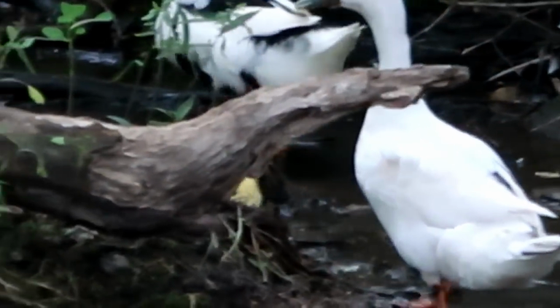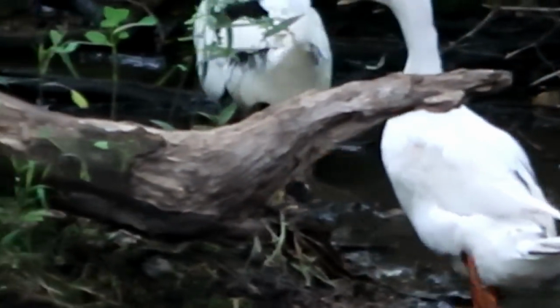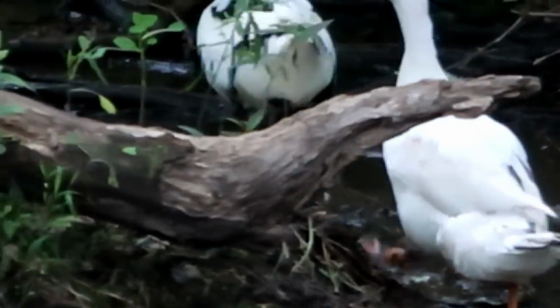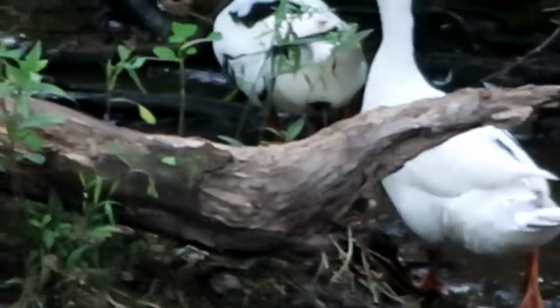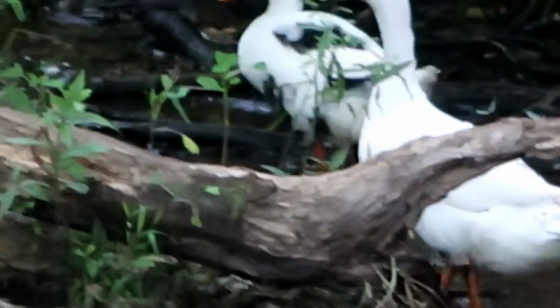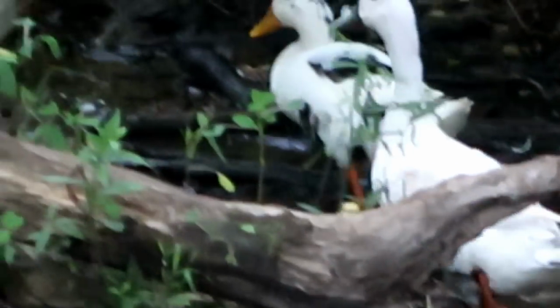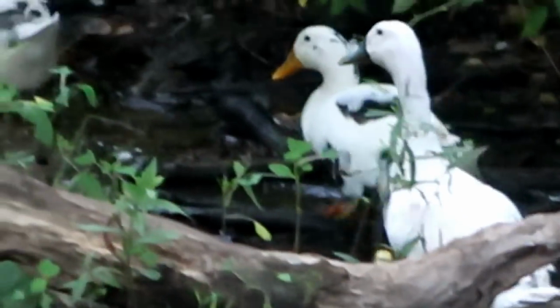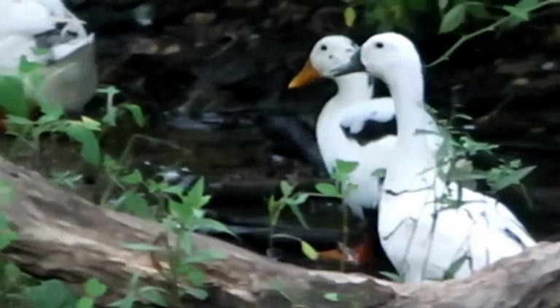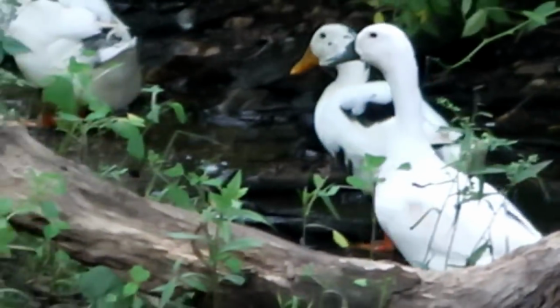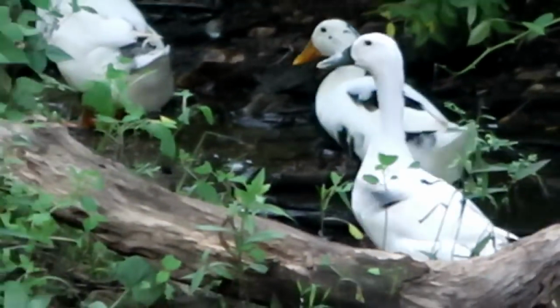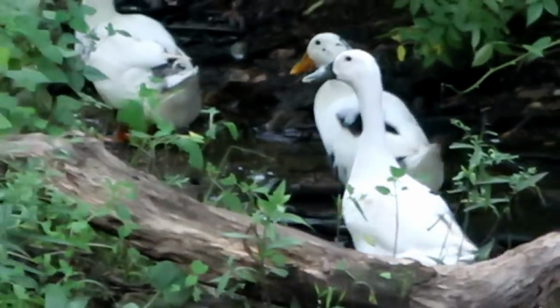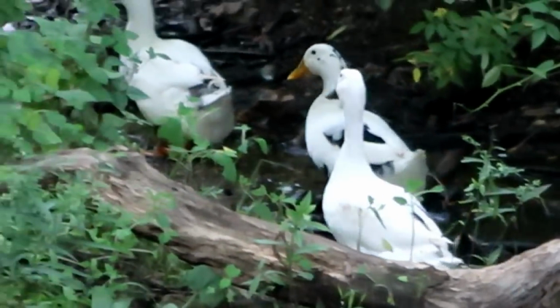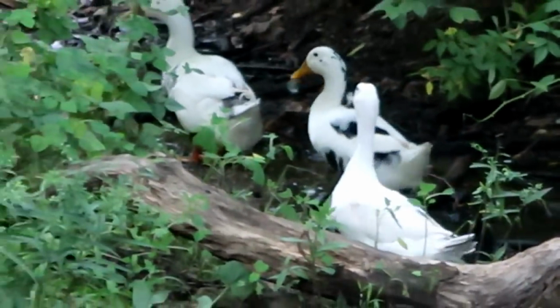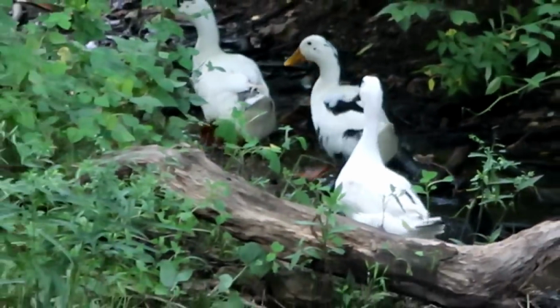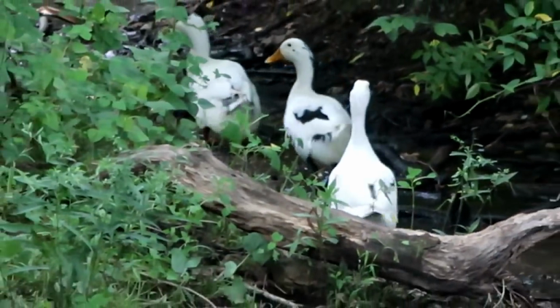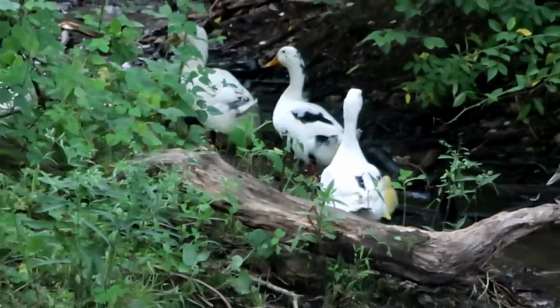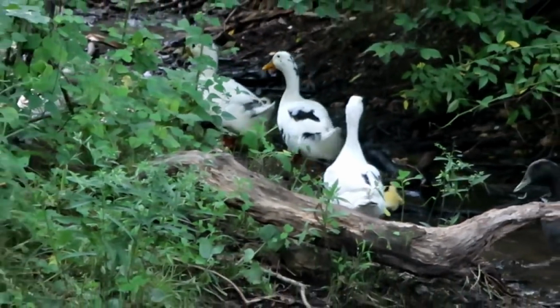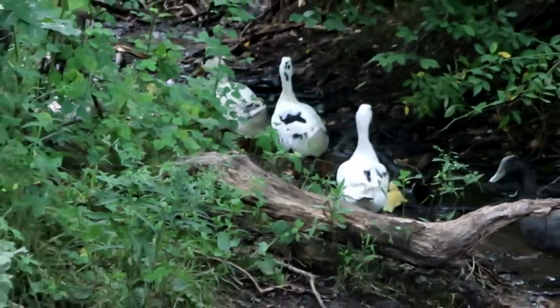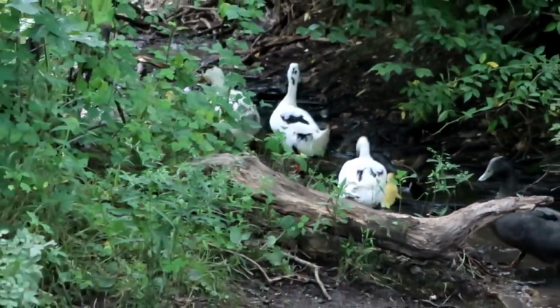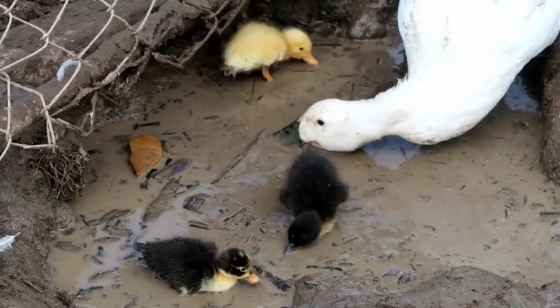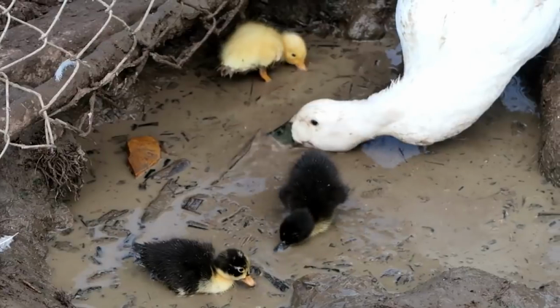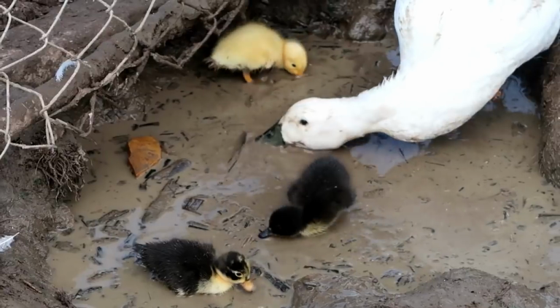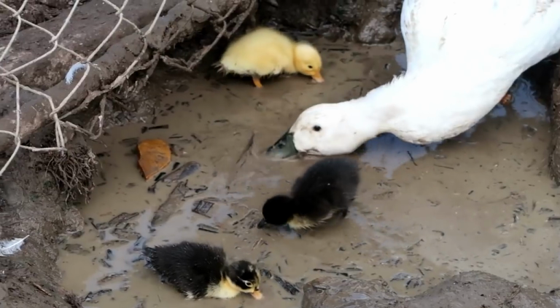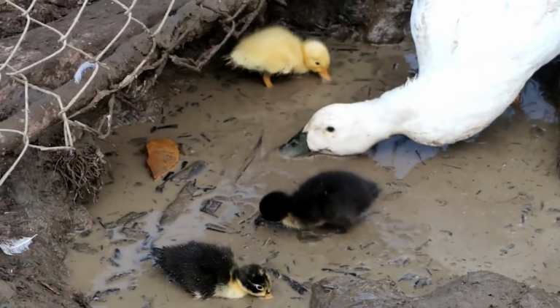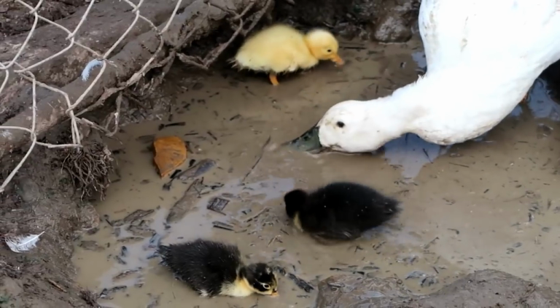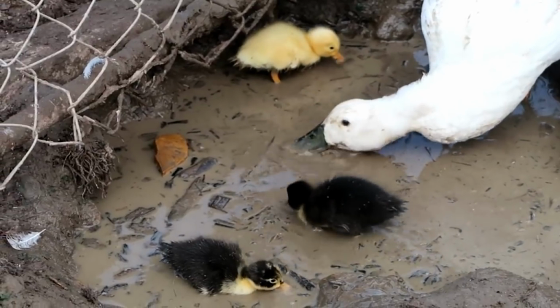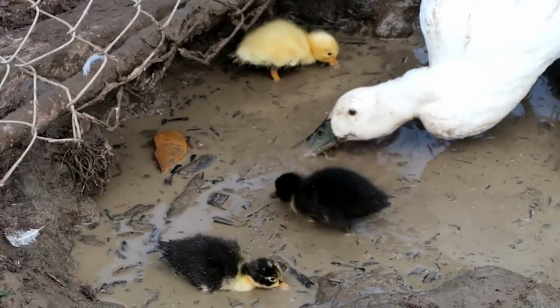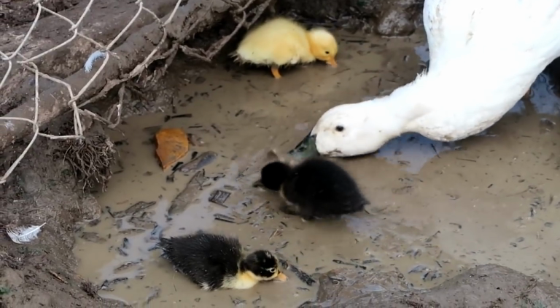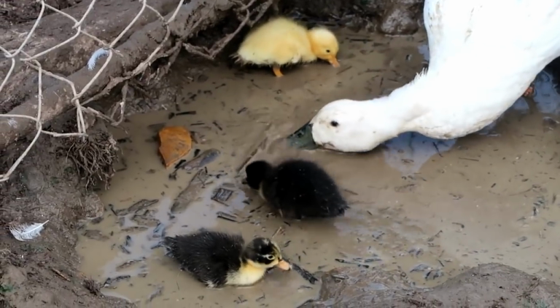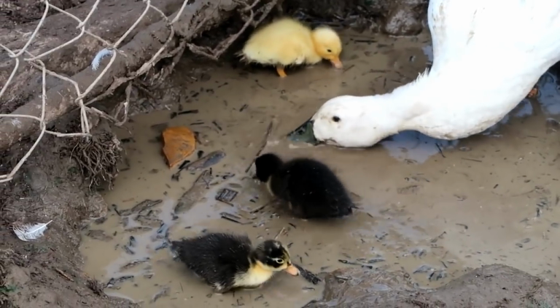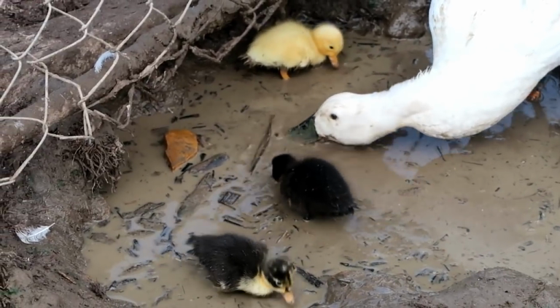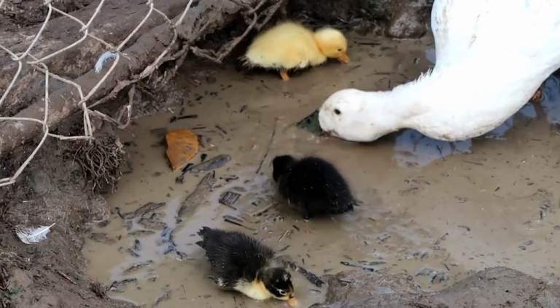Bye bye little ducklings. The little ducklings found some mud.